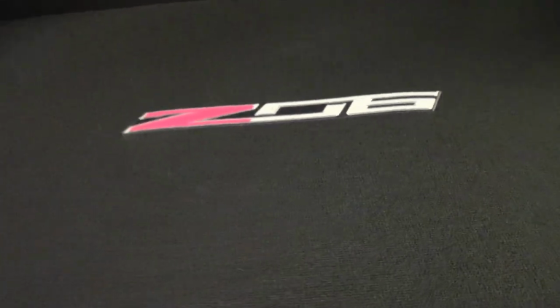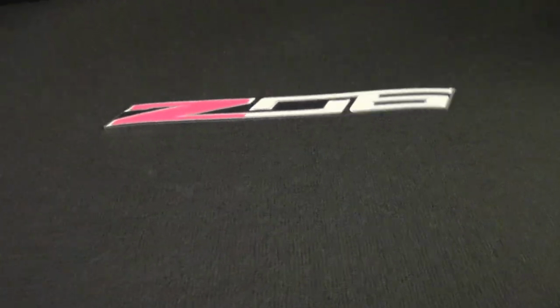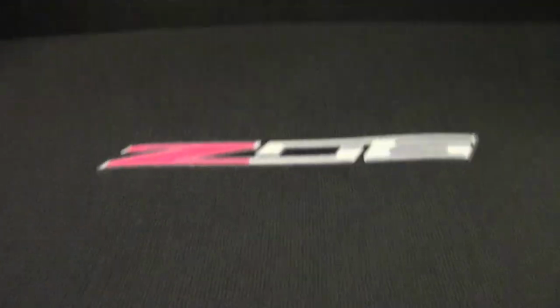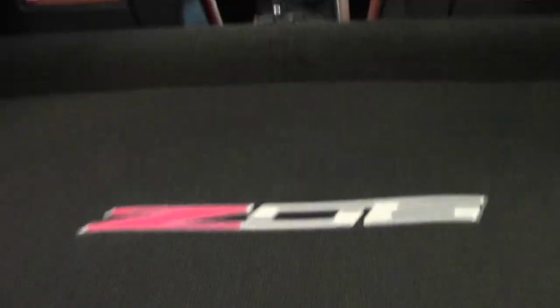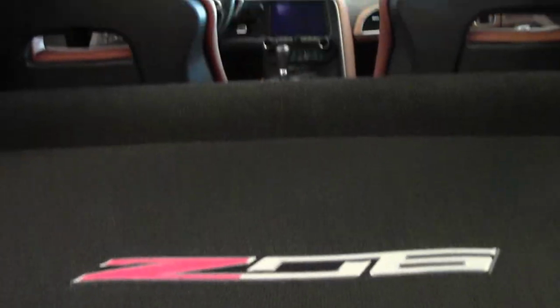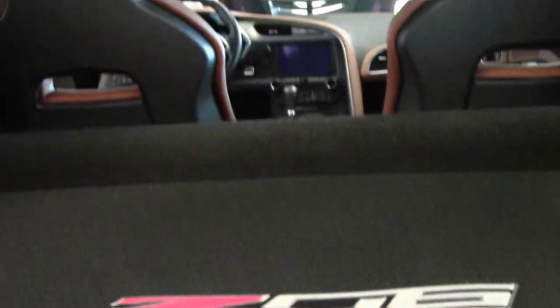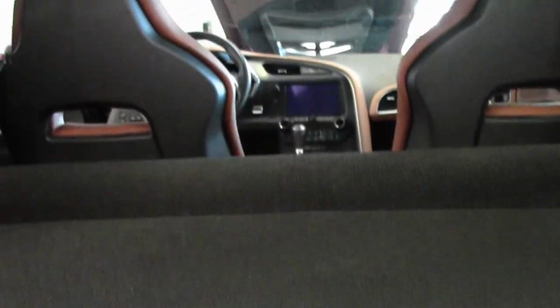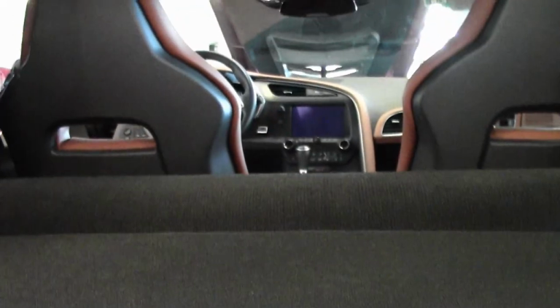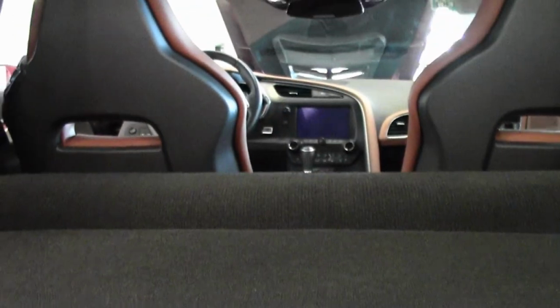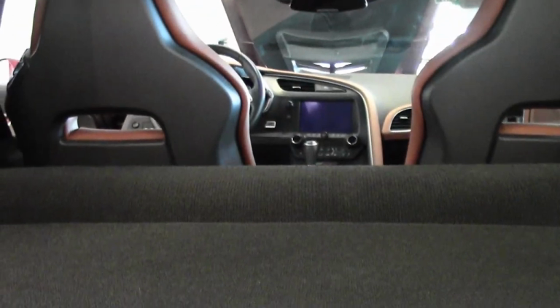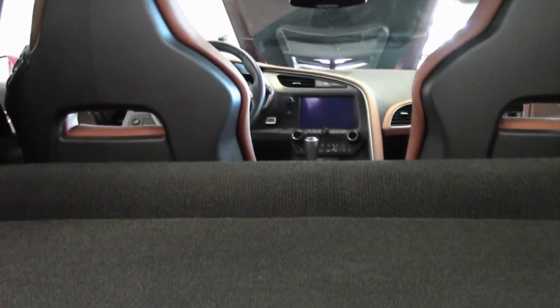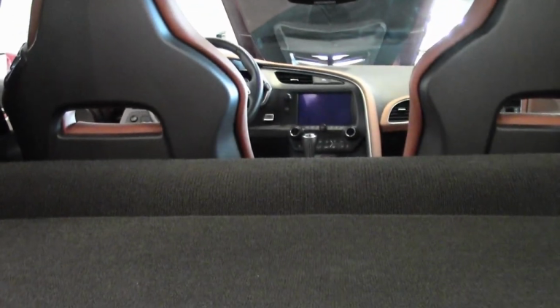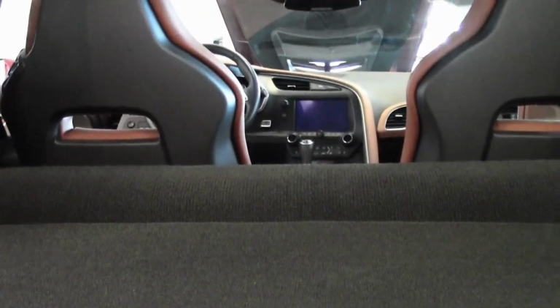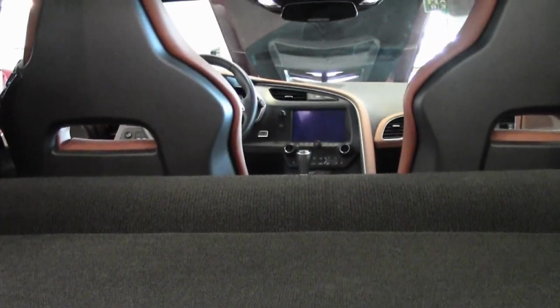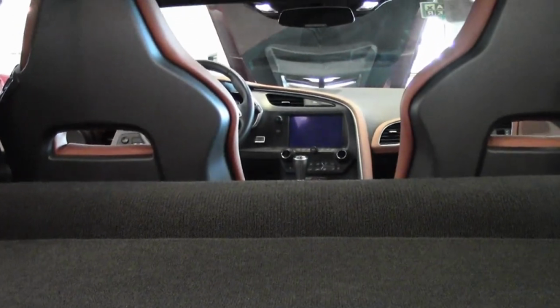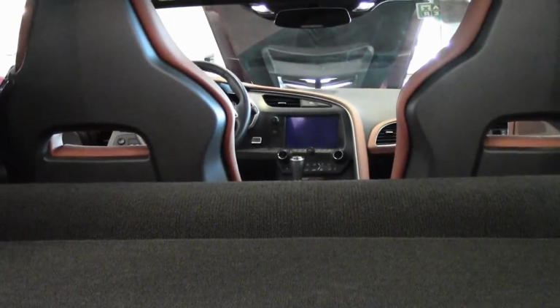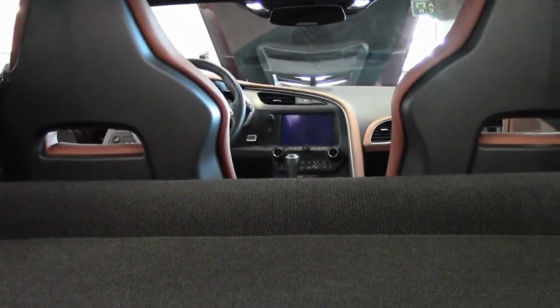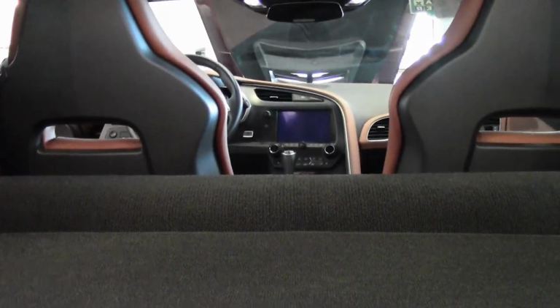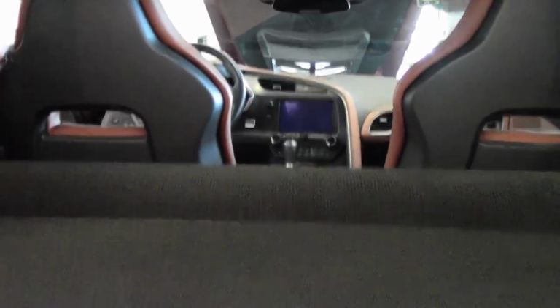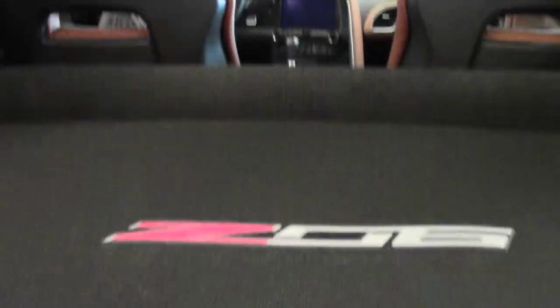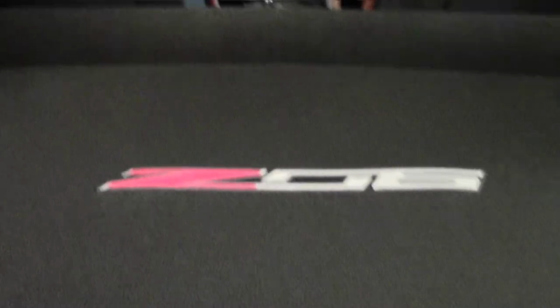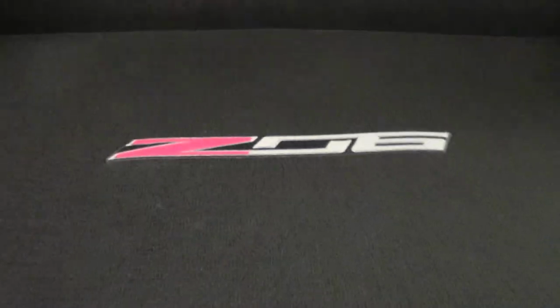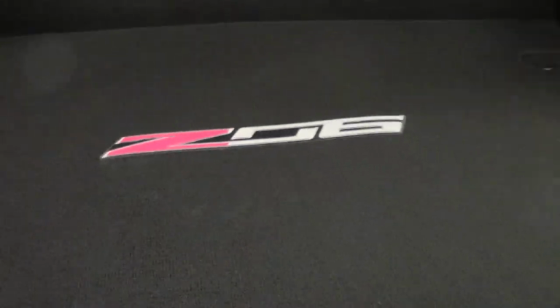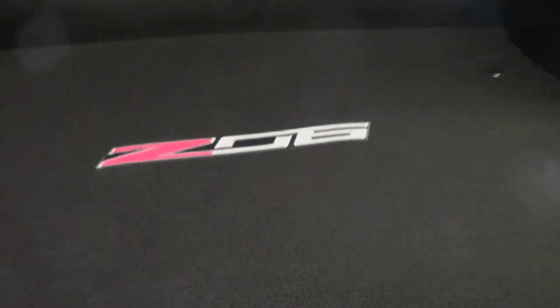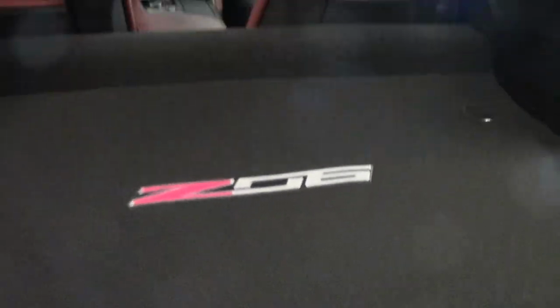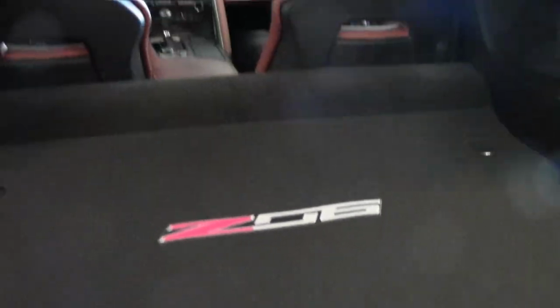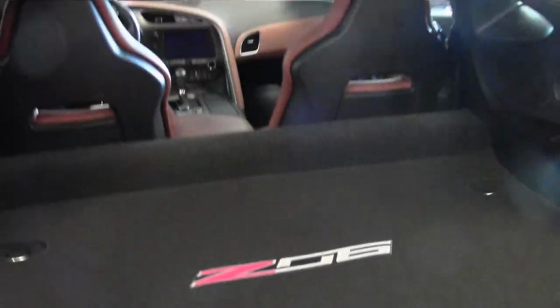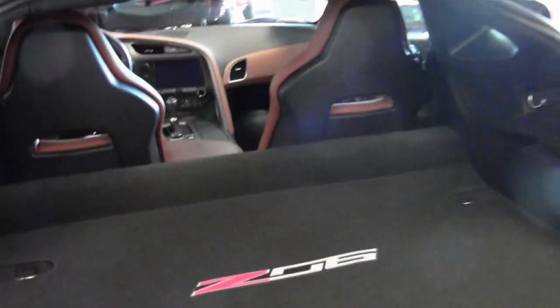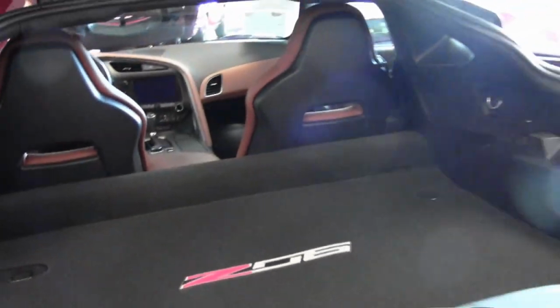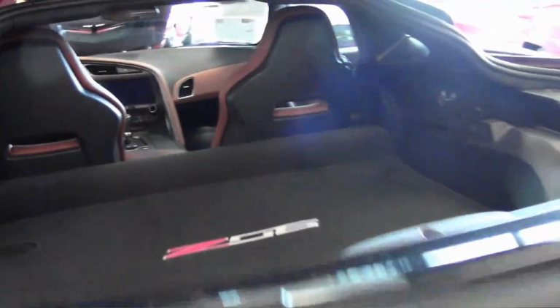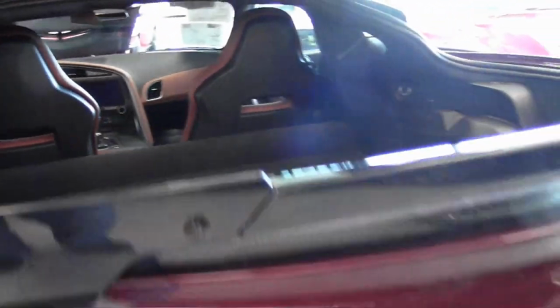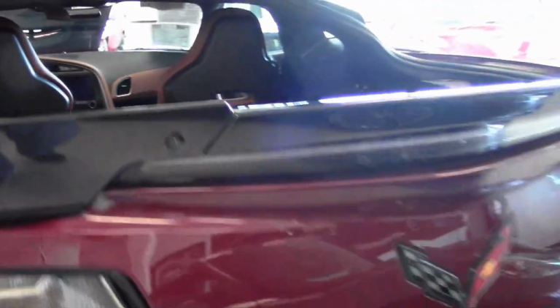Heated and cooled seats and that beautiful Lloyd Z06 logoed mat in the back. She is a one top car, and definitely ready for your garage.